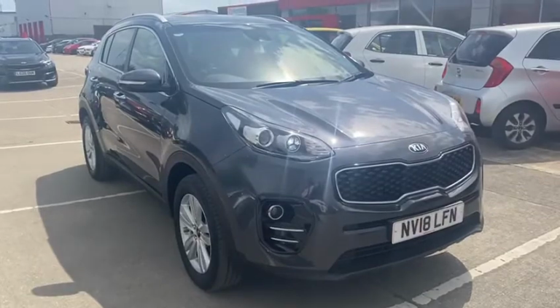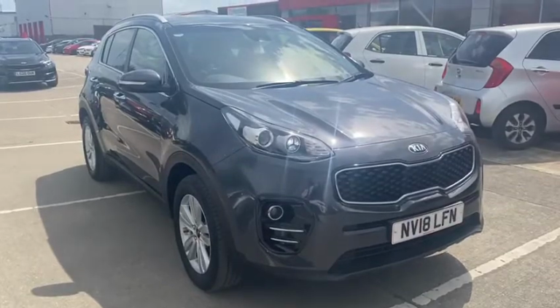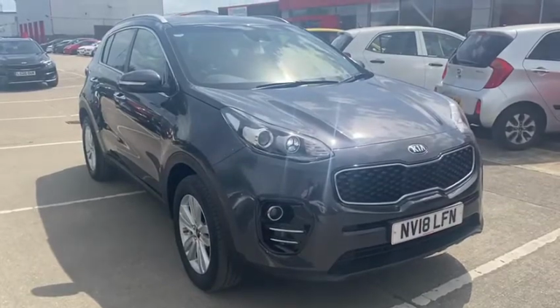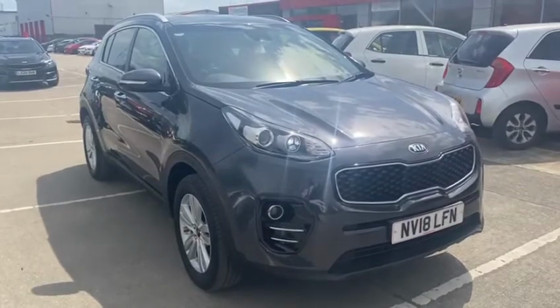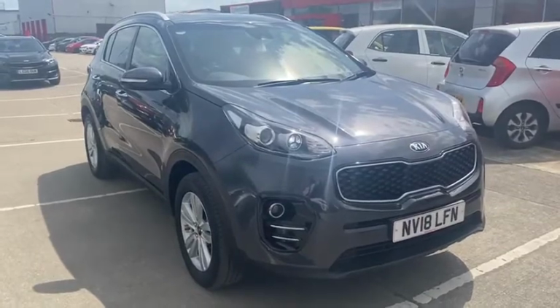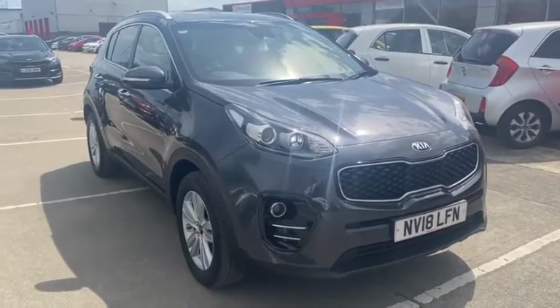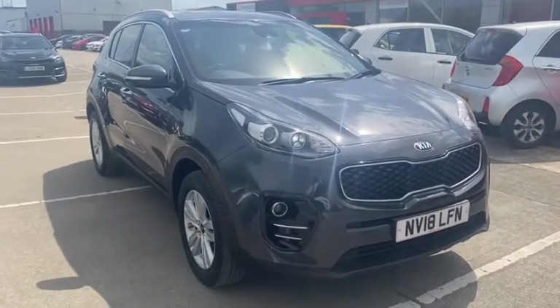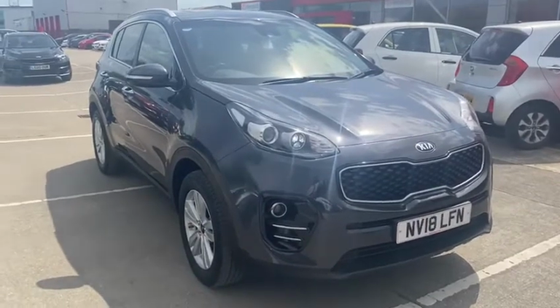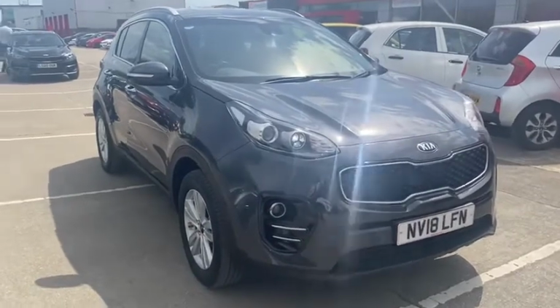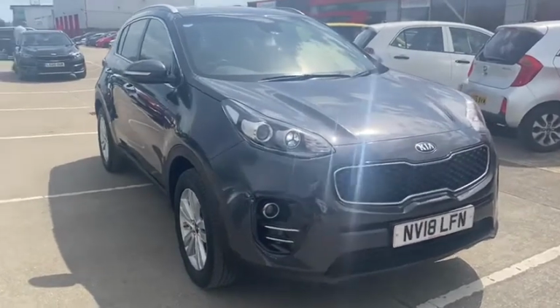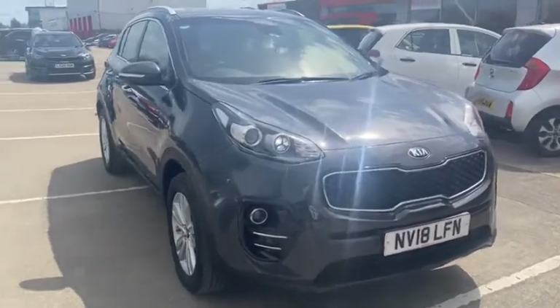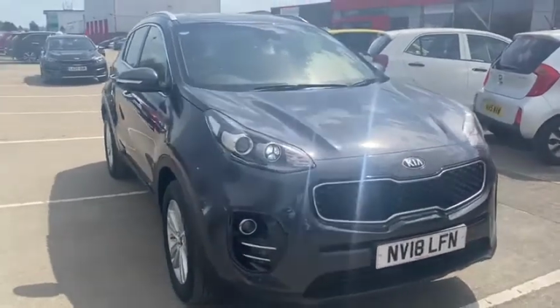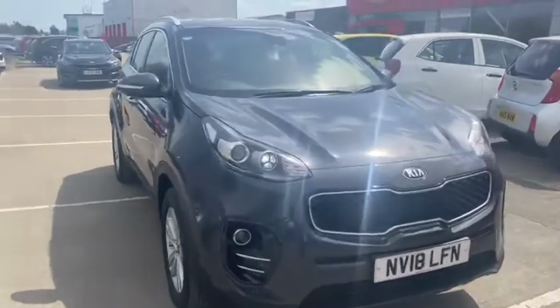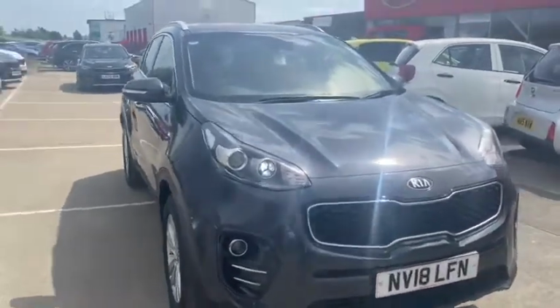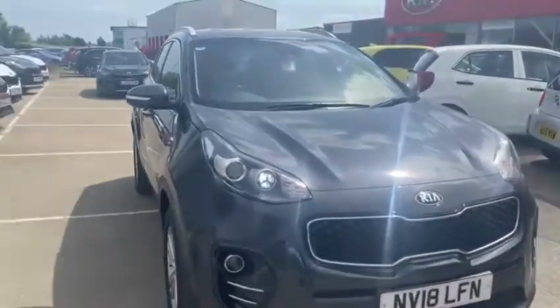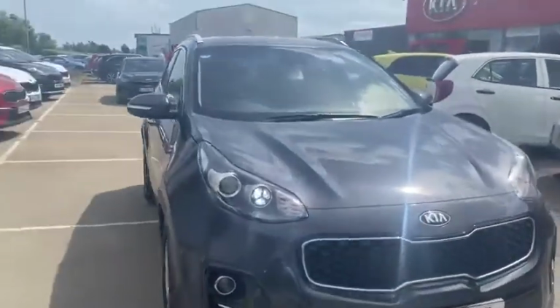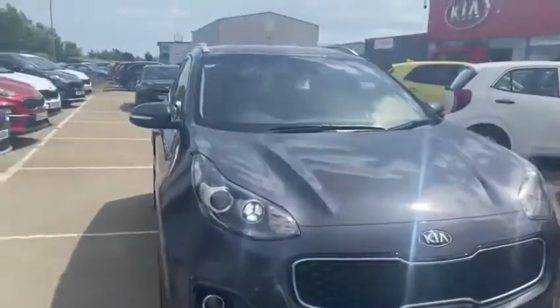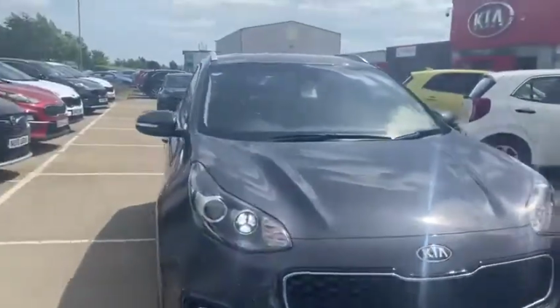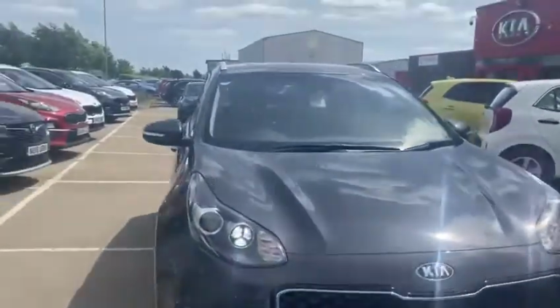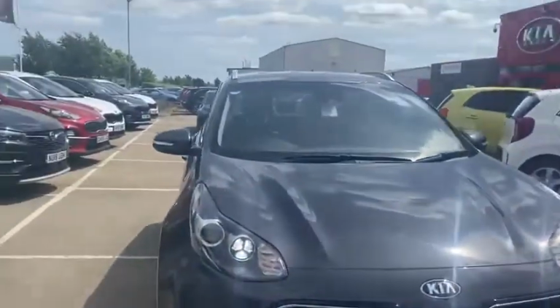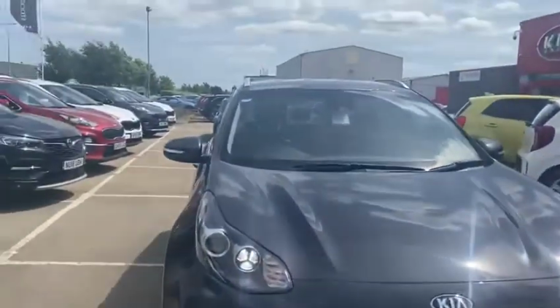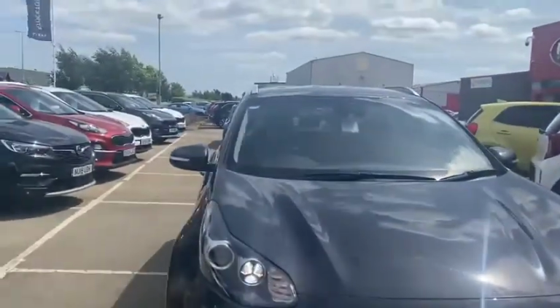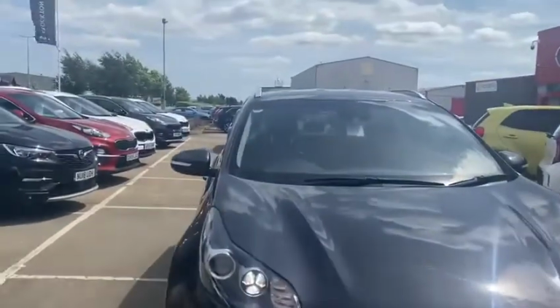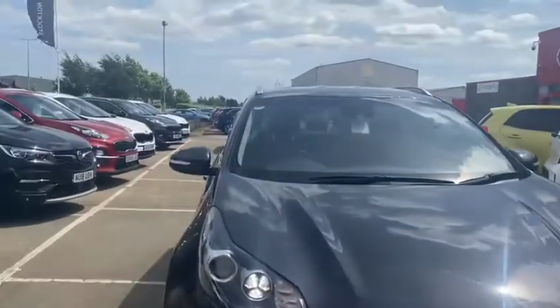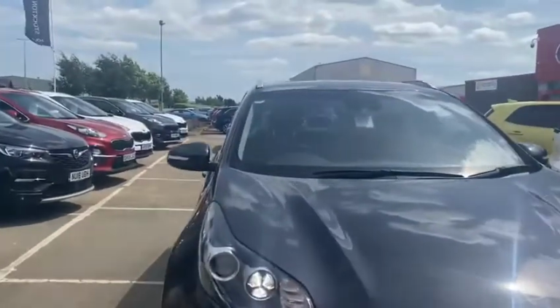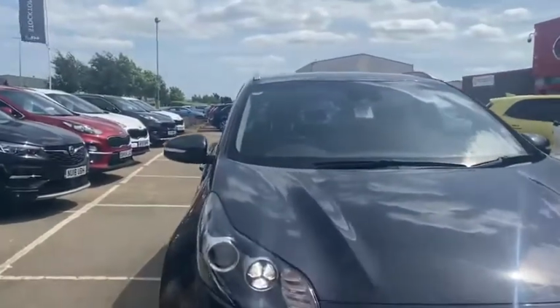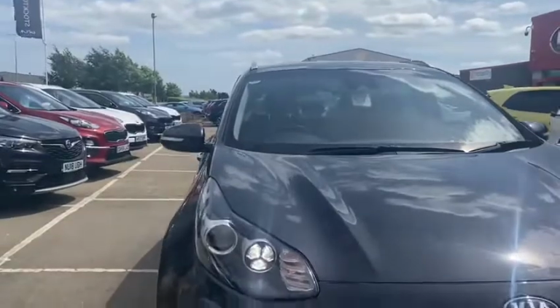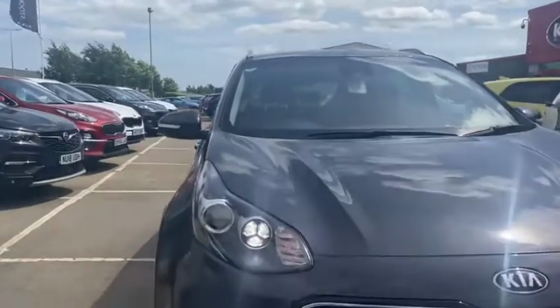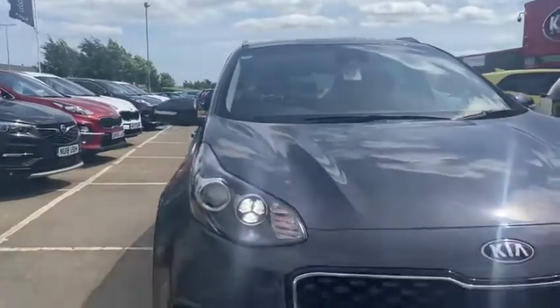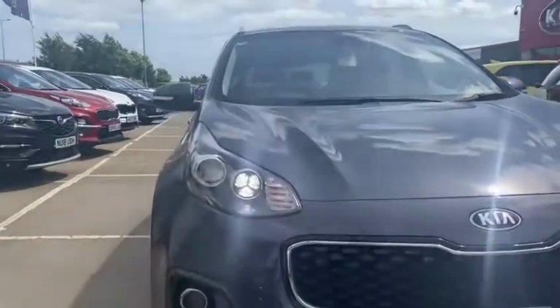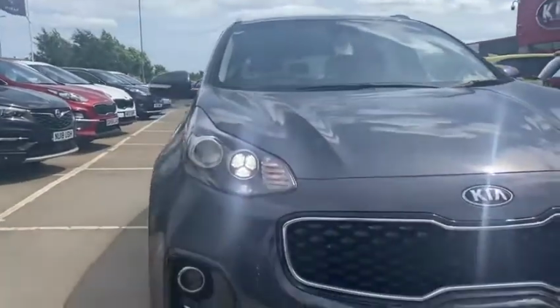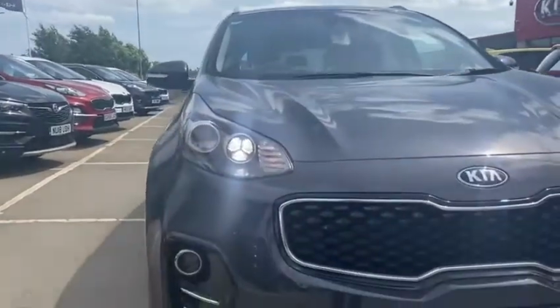This car is on an 18 plate, and therefore does have the remainder of the 7-year warranty left on there.